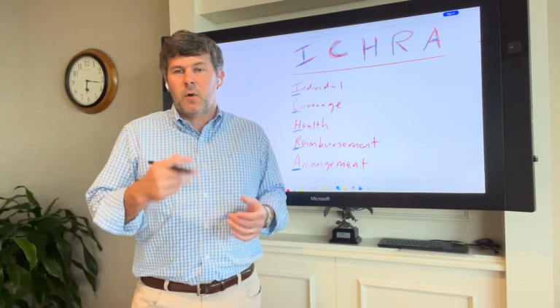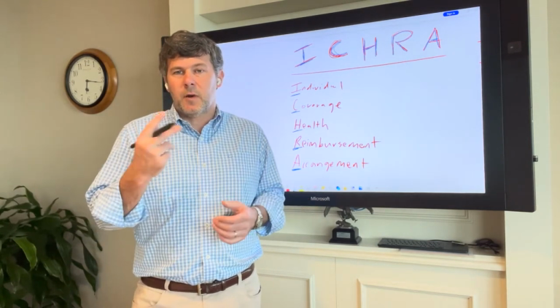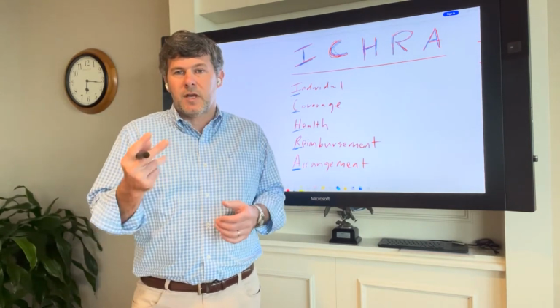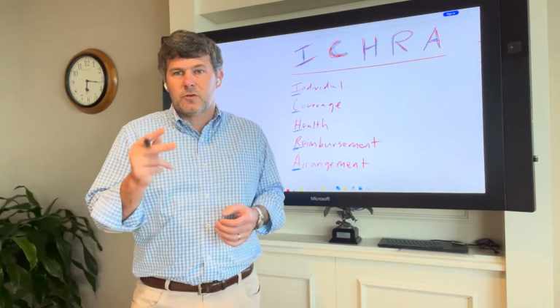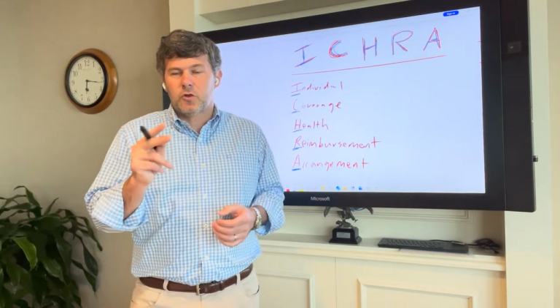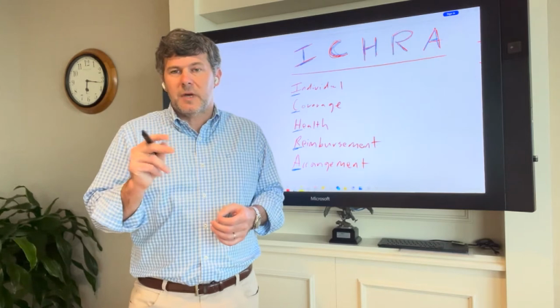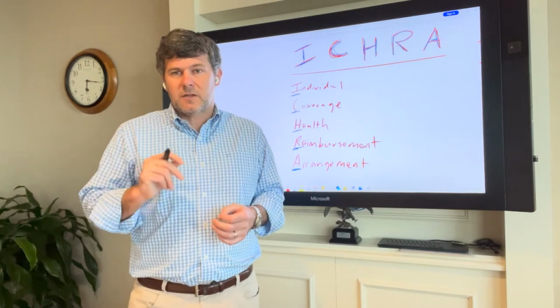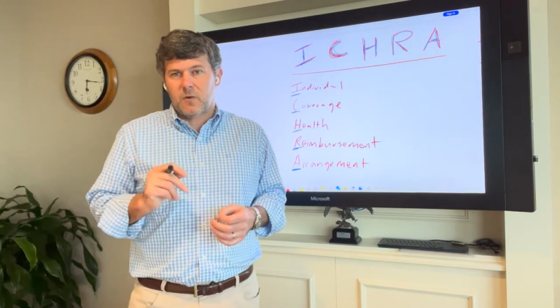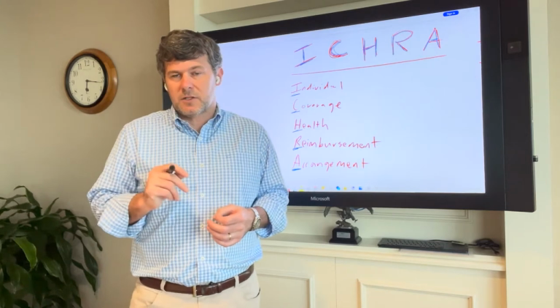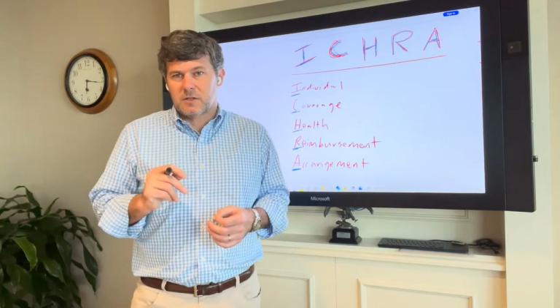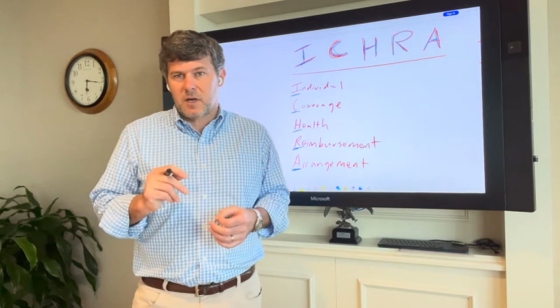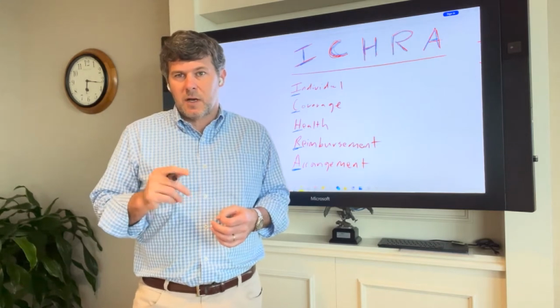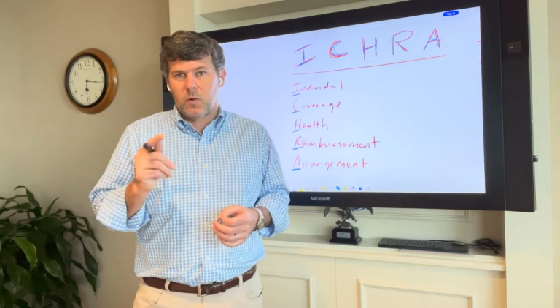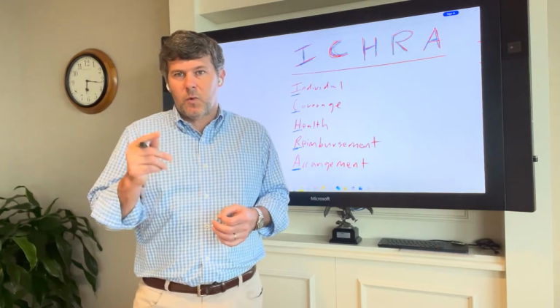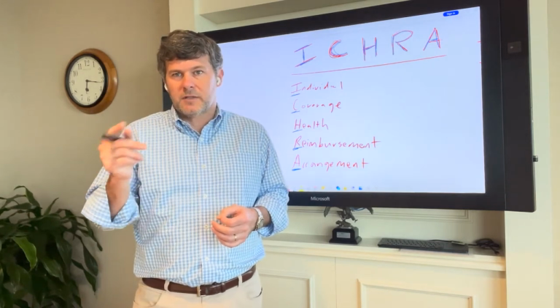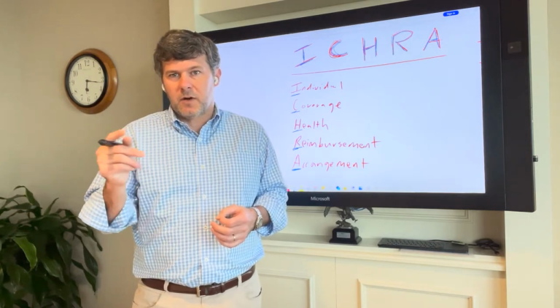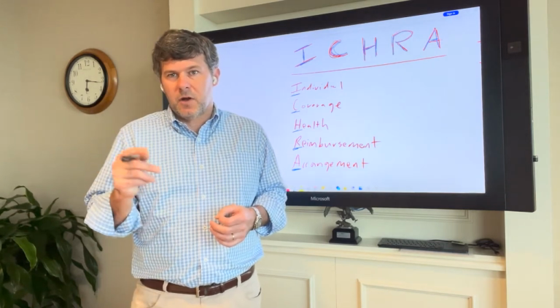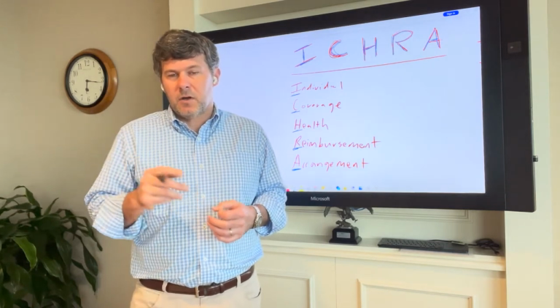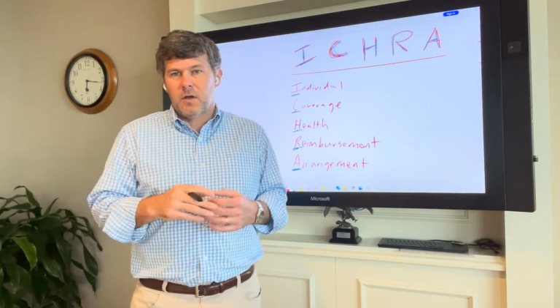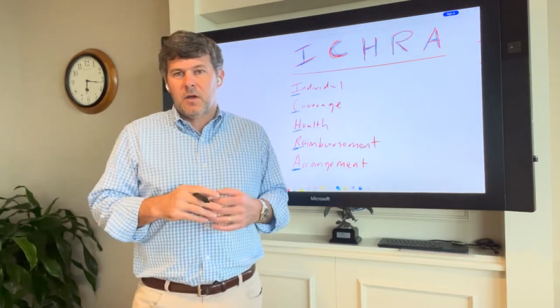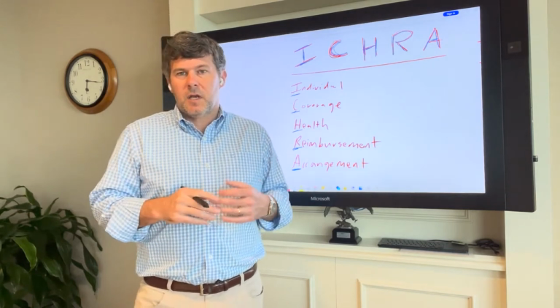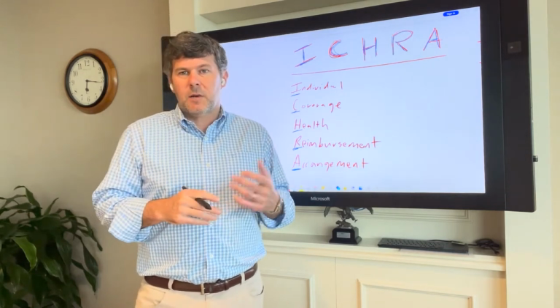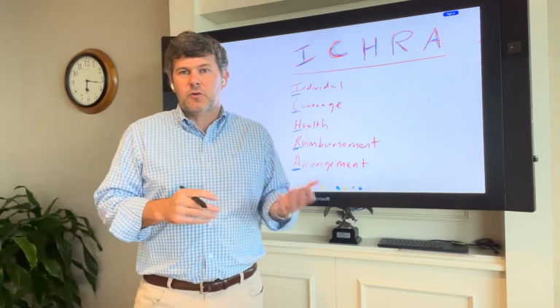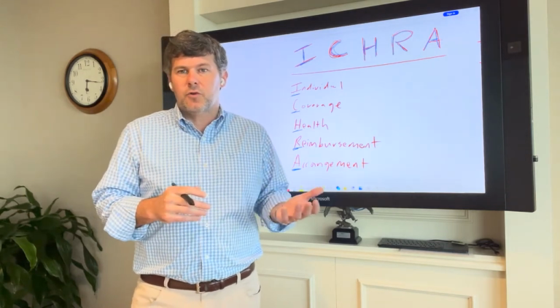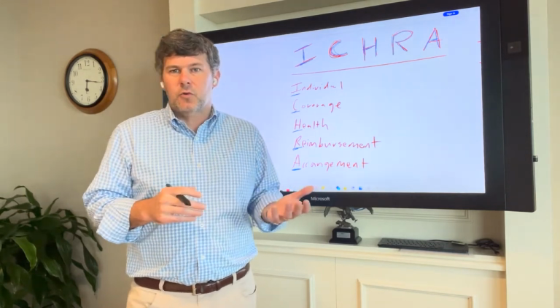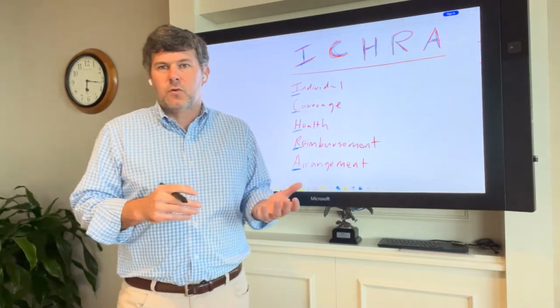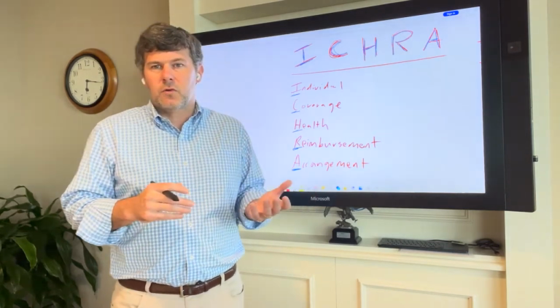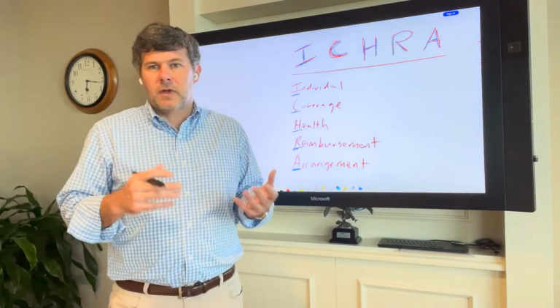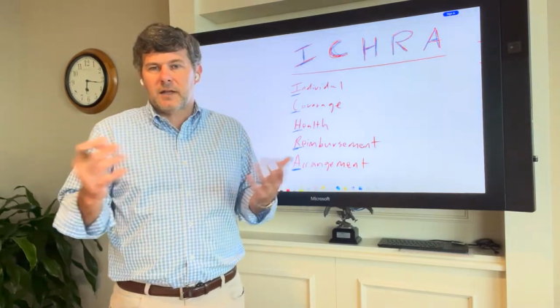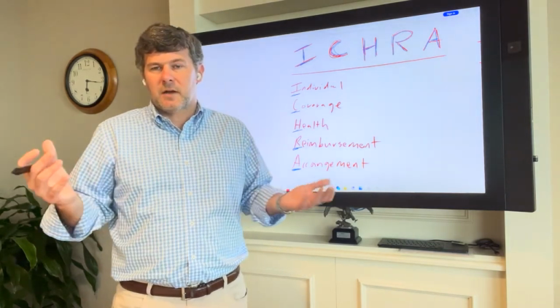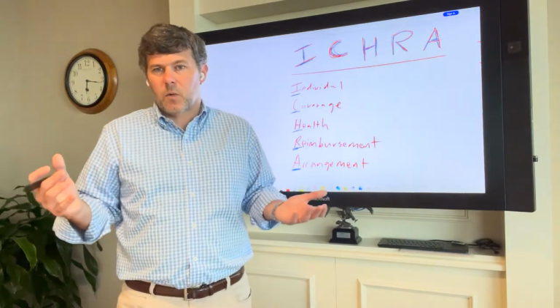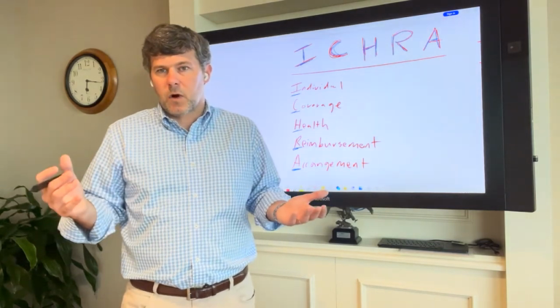I want to help you answer two basic questions today. Number one, what is an ICRA? And number two, how does an ICRA work? This will be very high level.